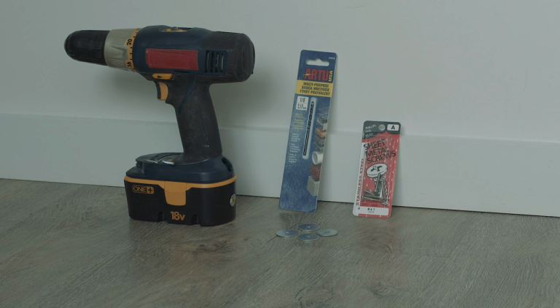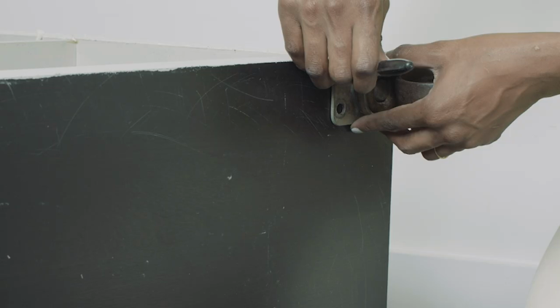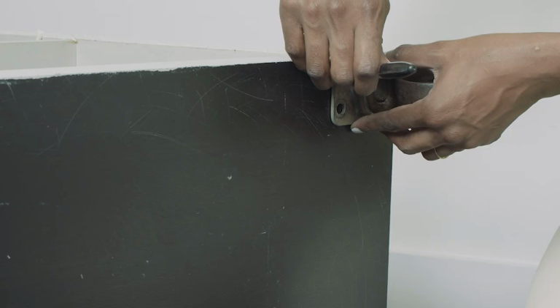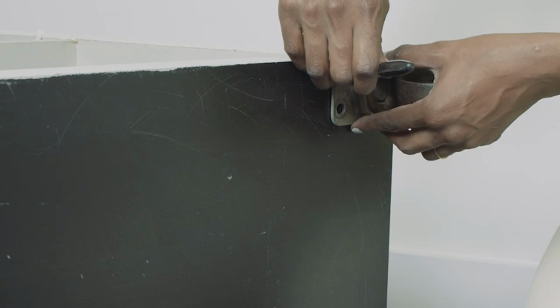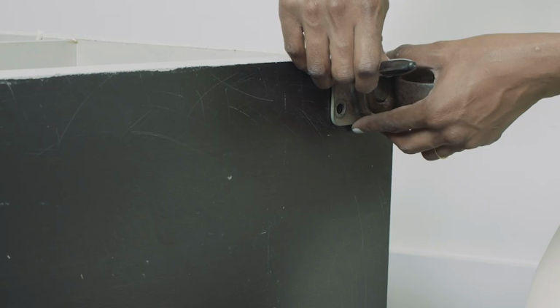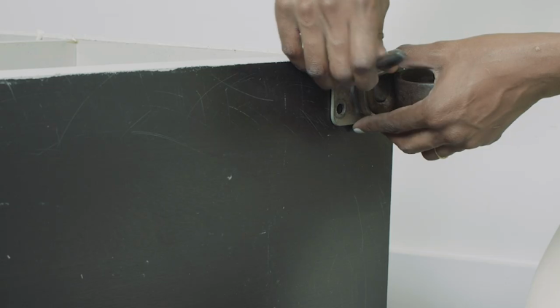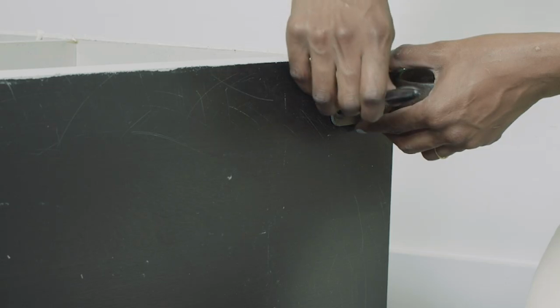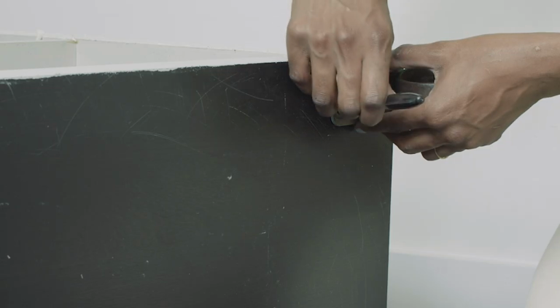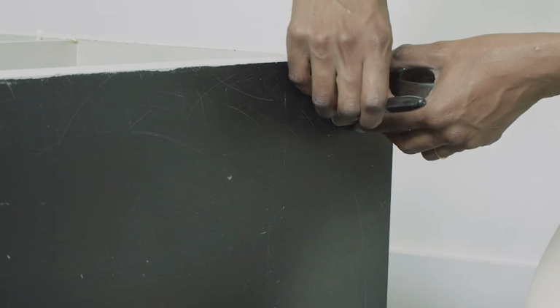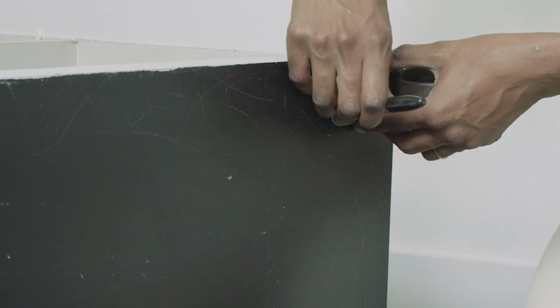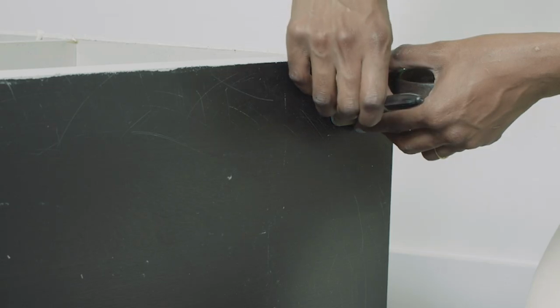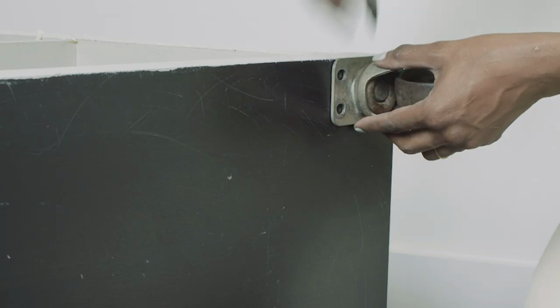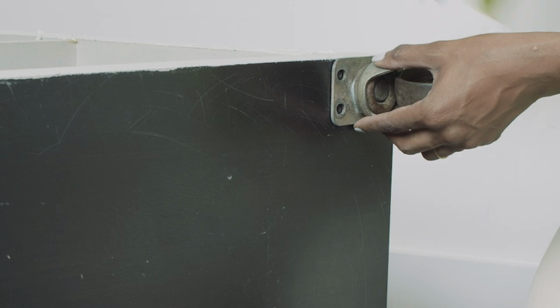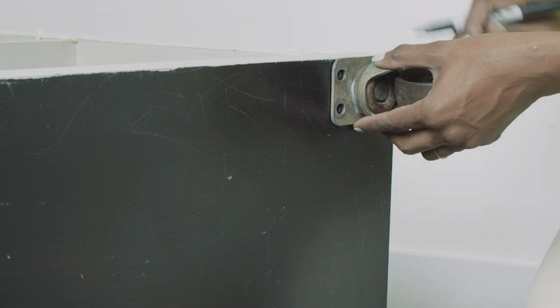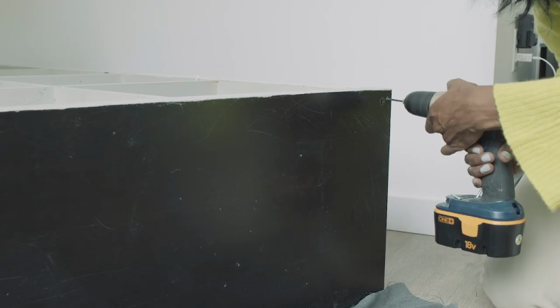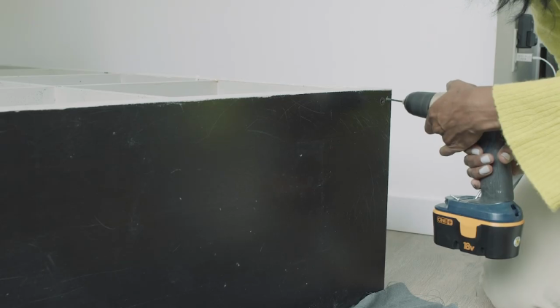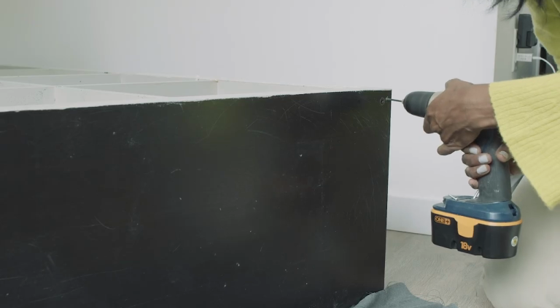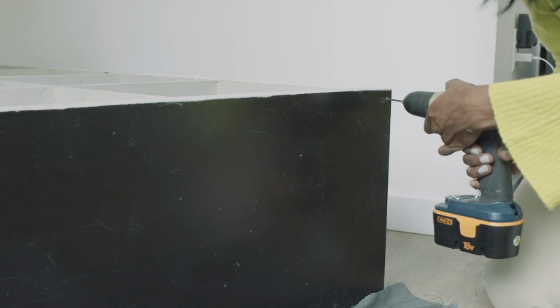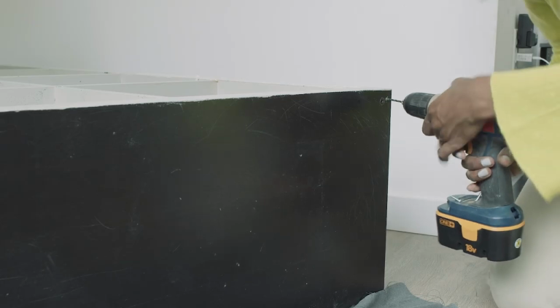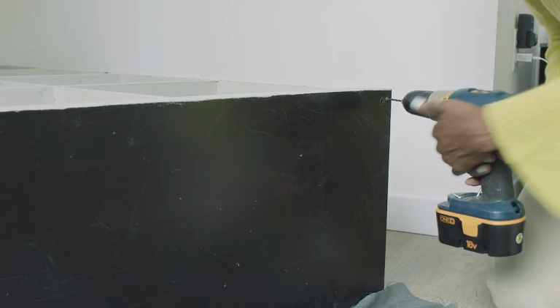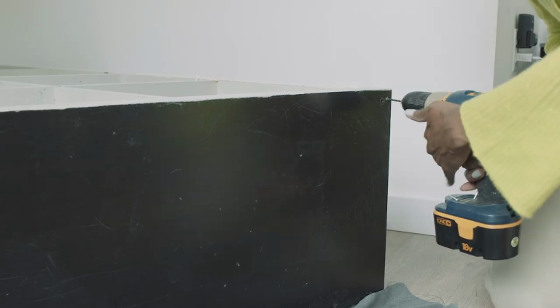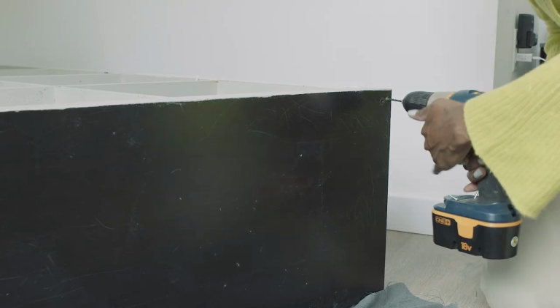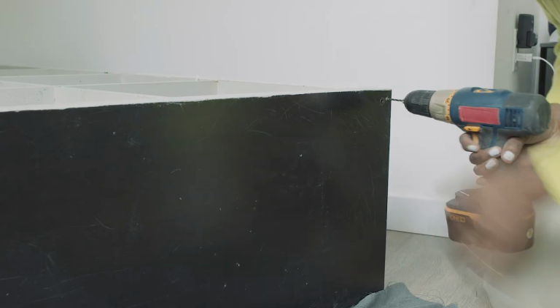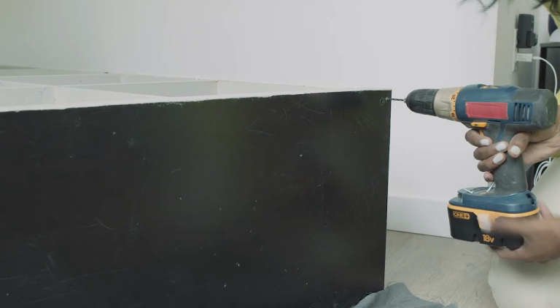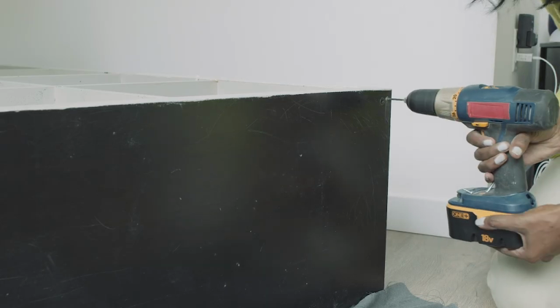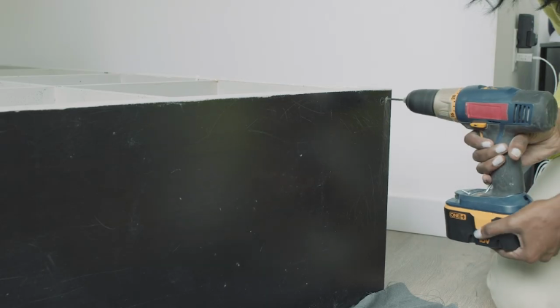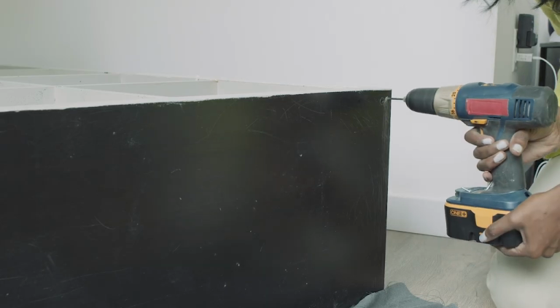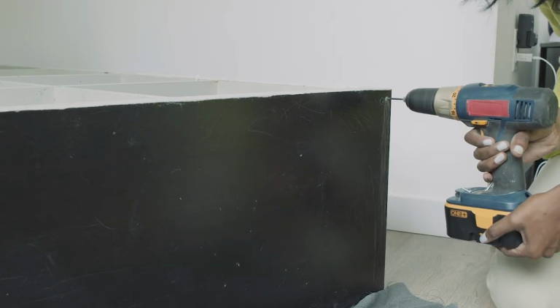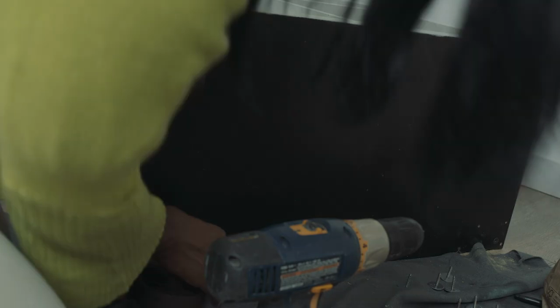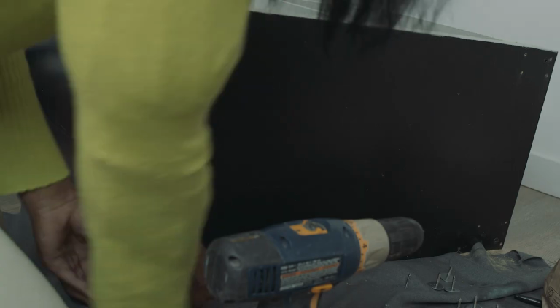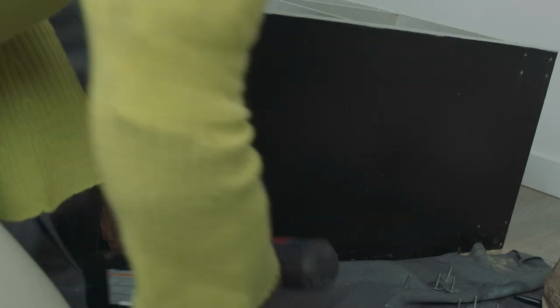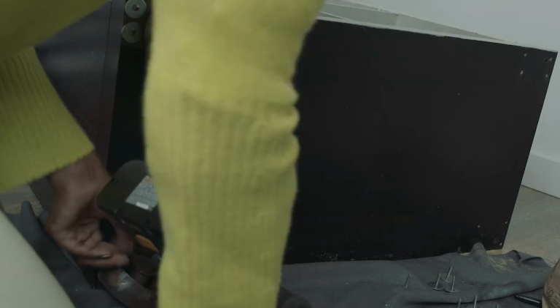Take your casters to stencil out drill marks. Use a drill bit to pre-drill for the screws.